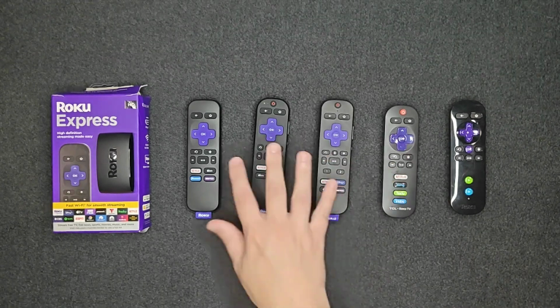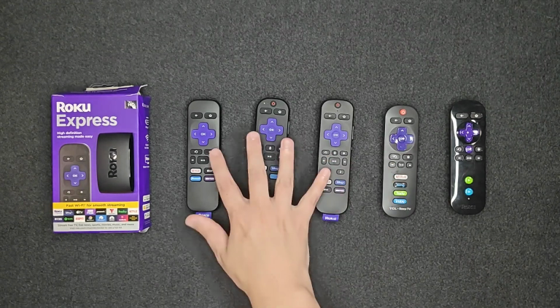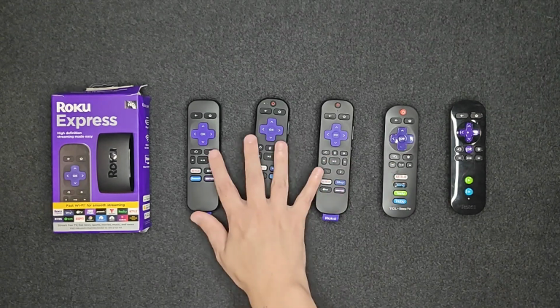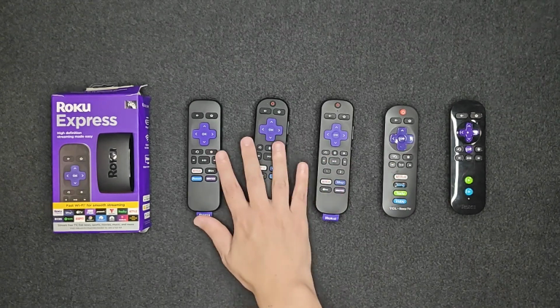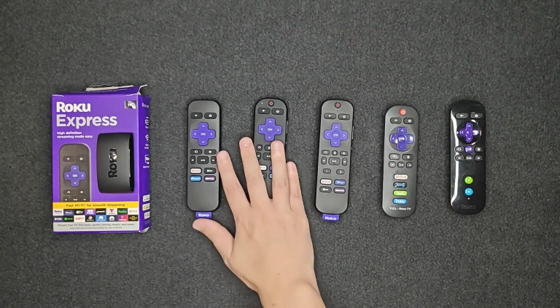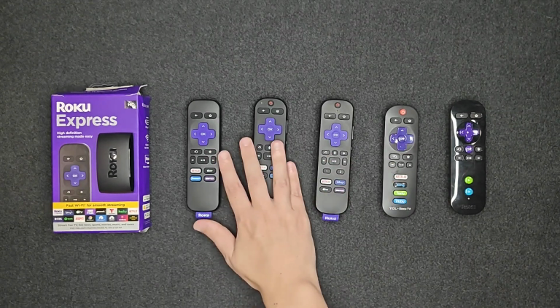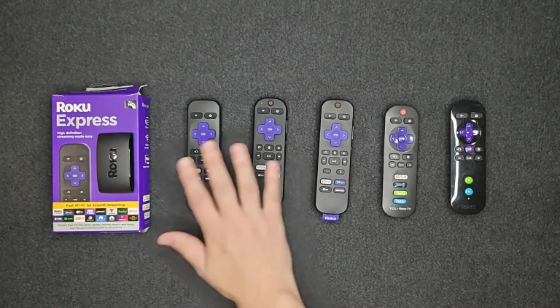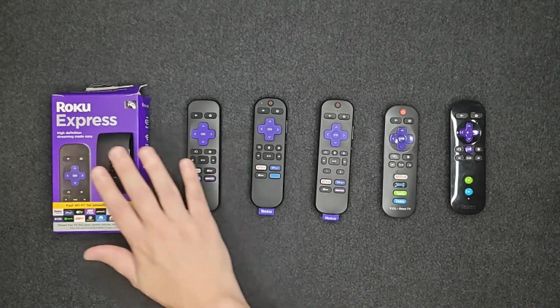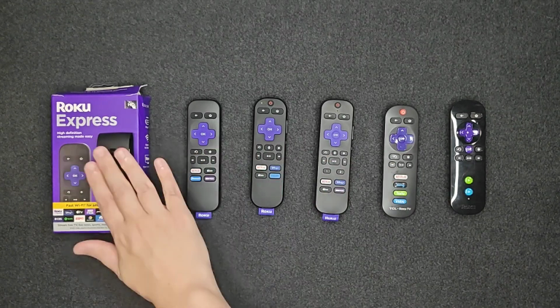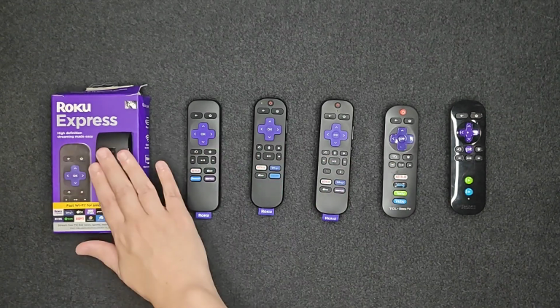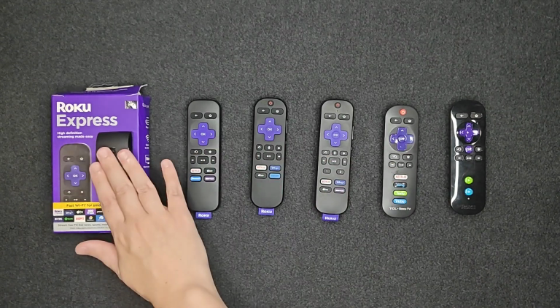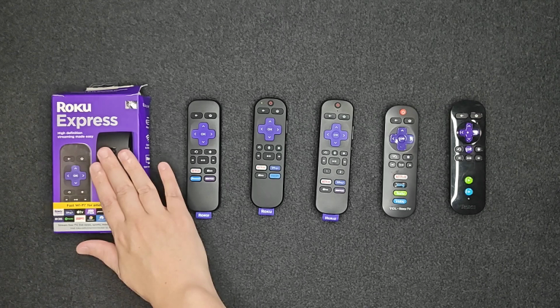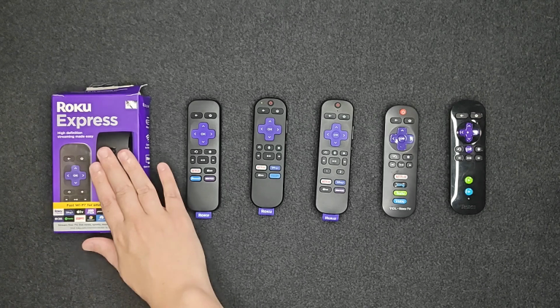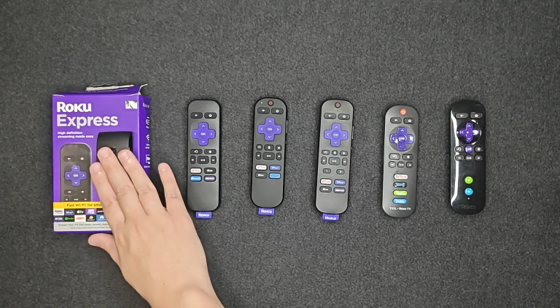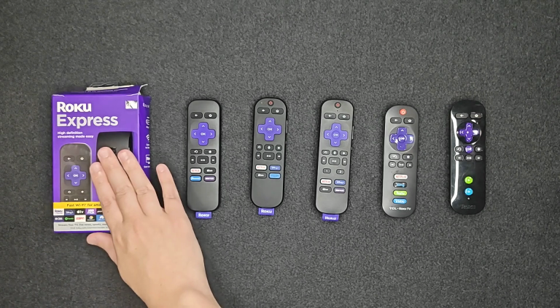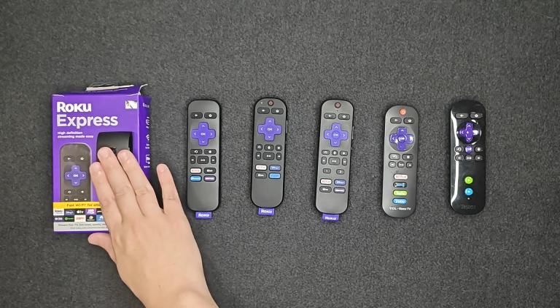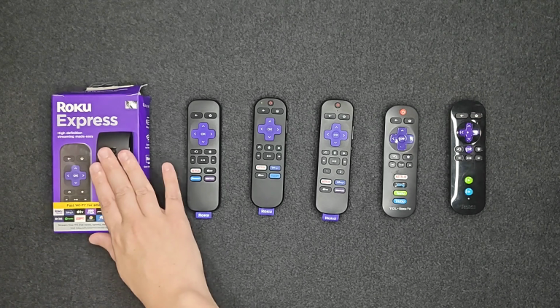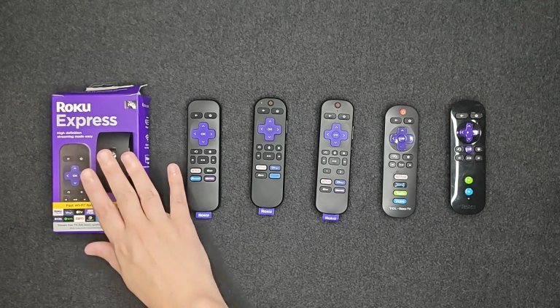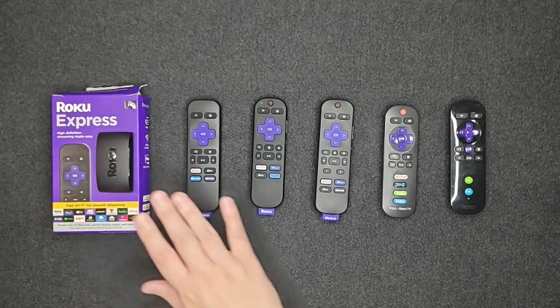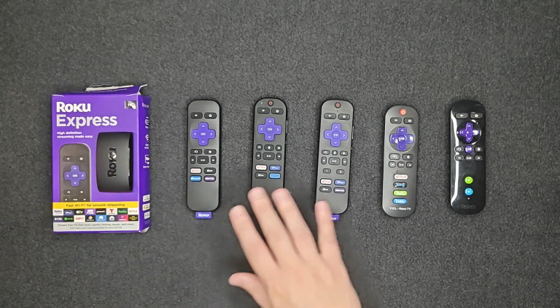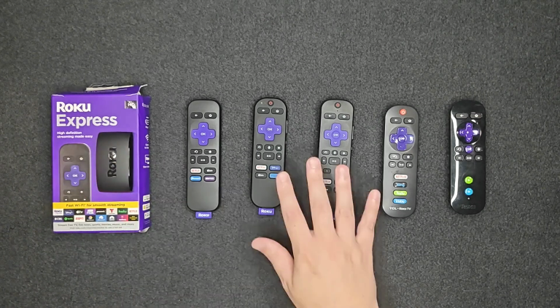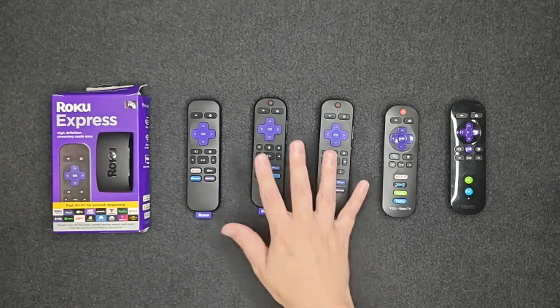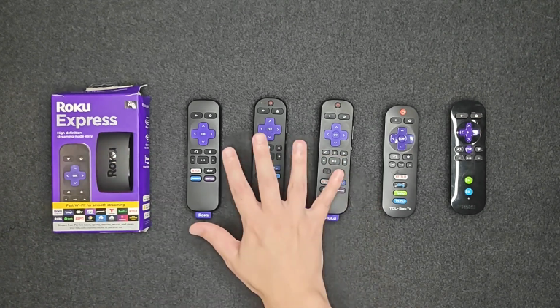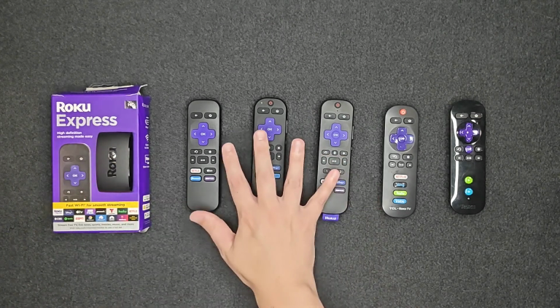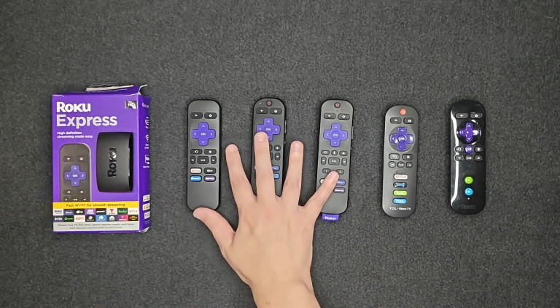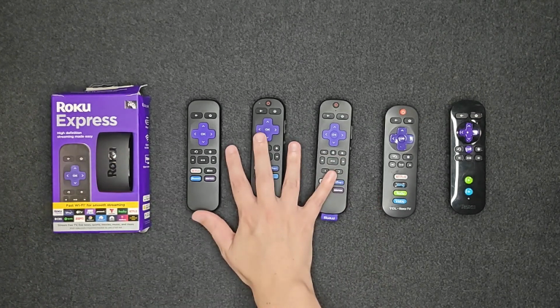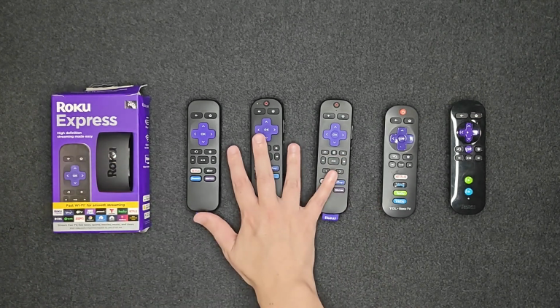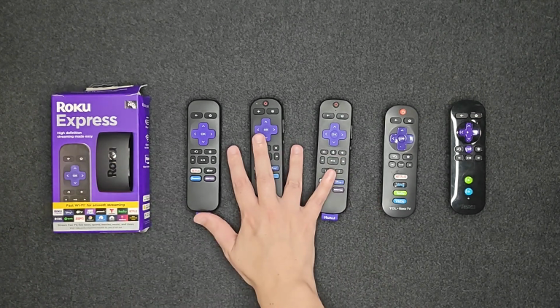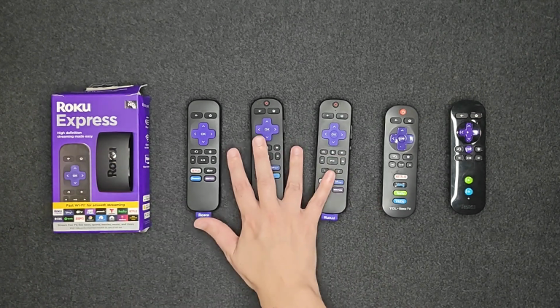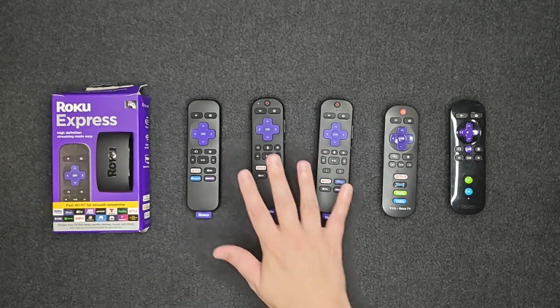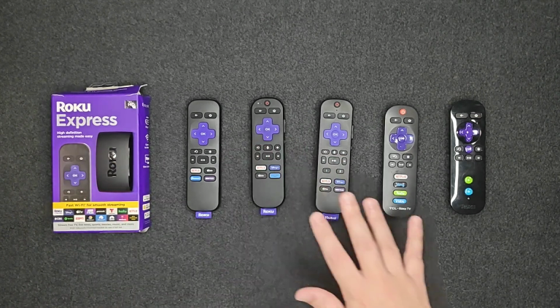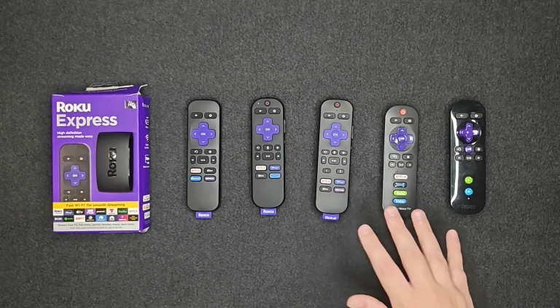So all three of these remotes are going to work with the Roku Express. I'll have links posted to these down in the description.